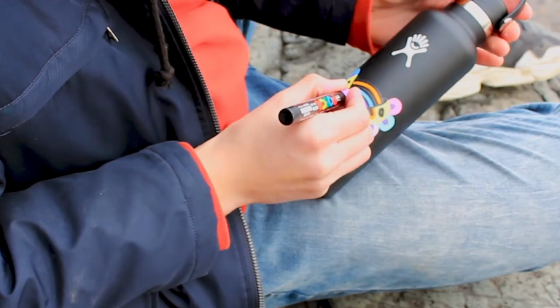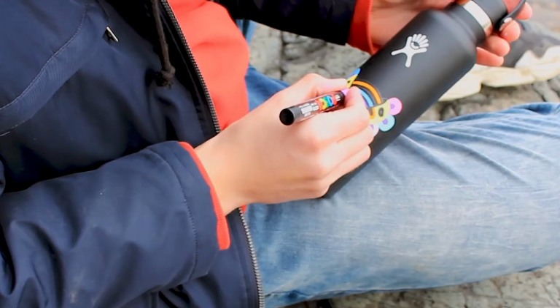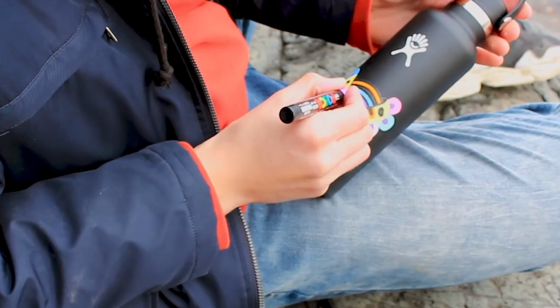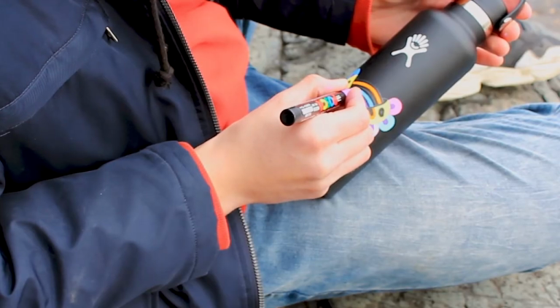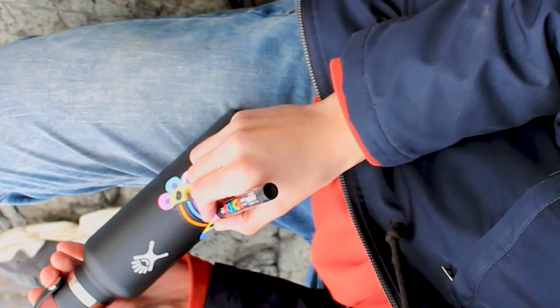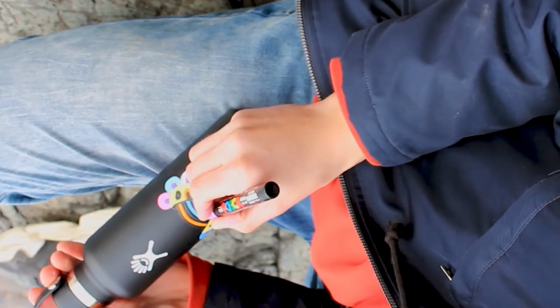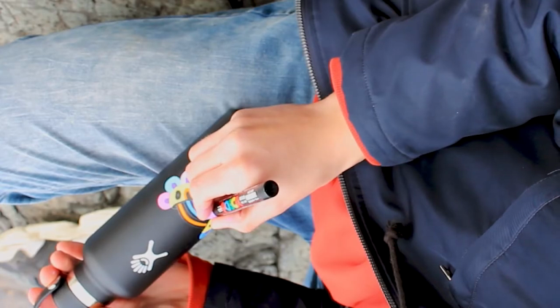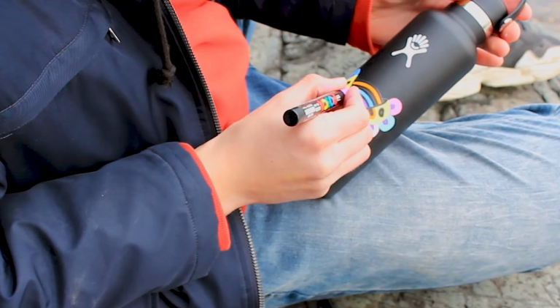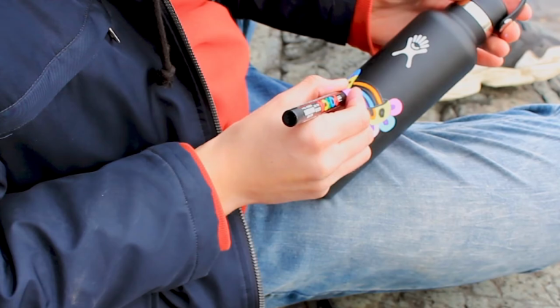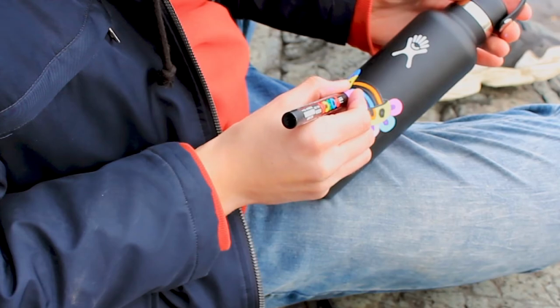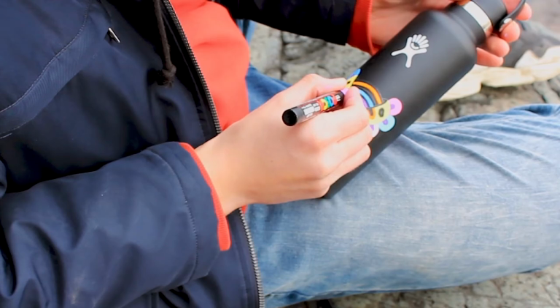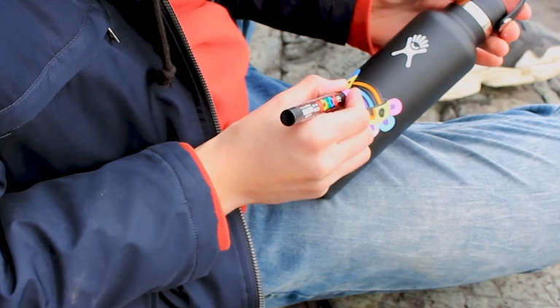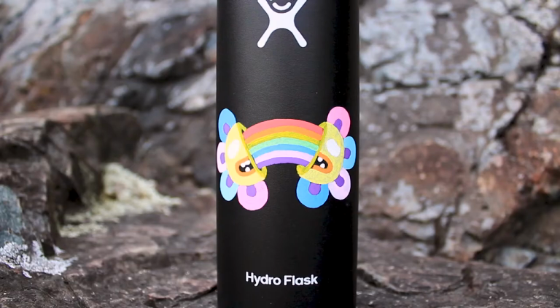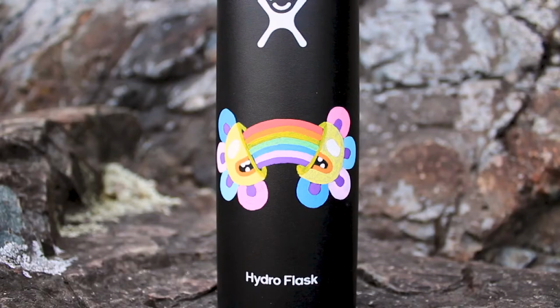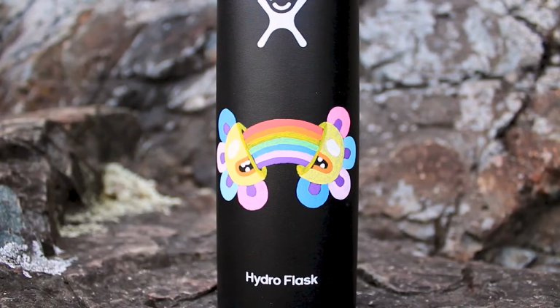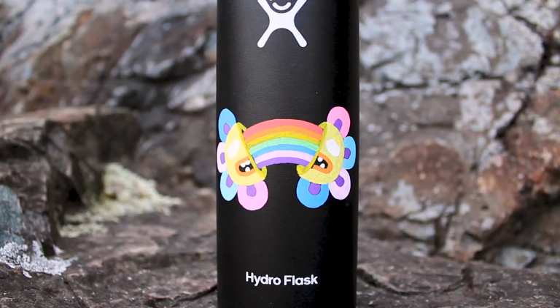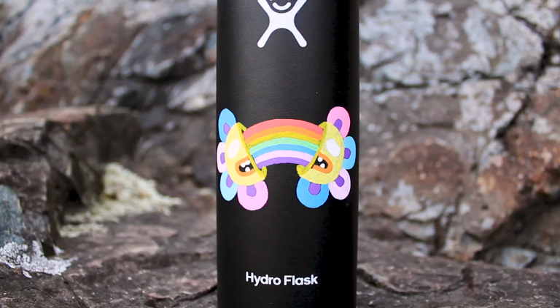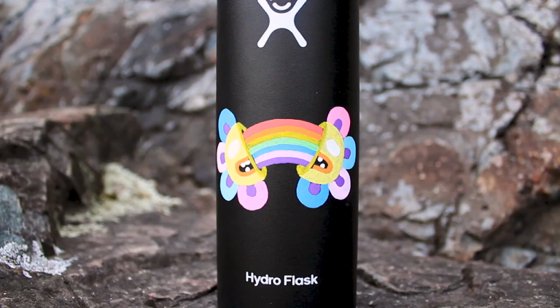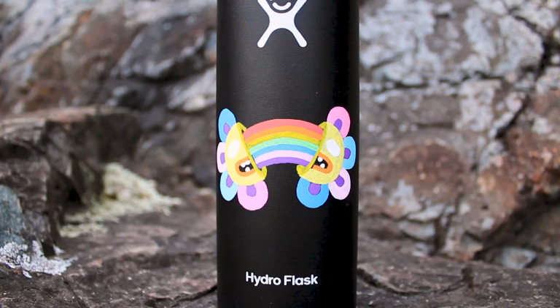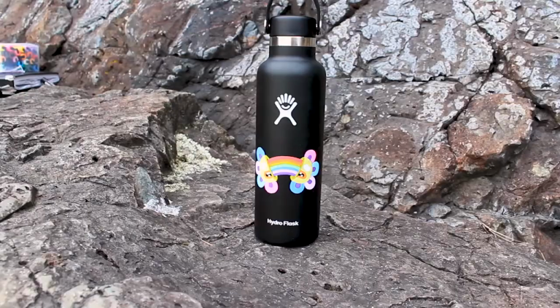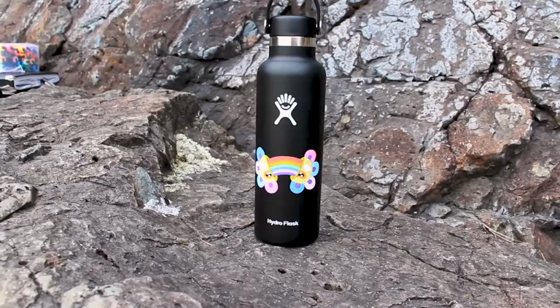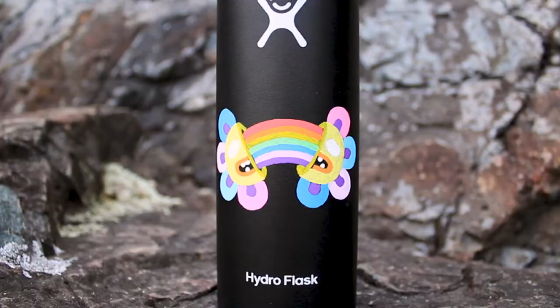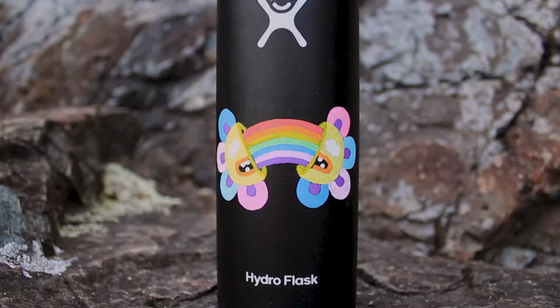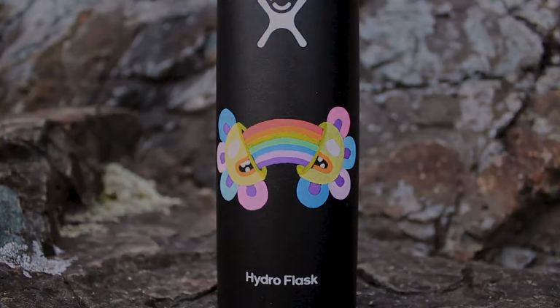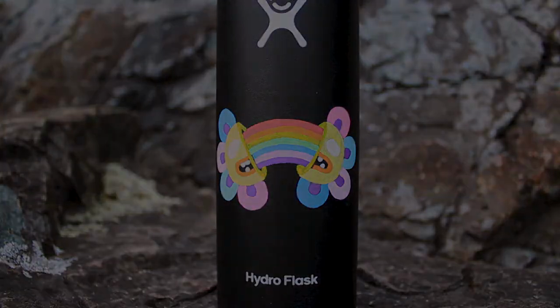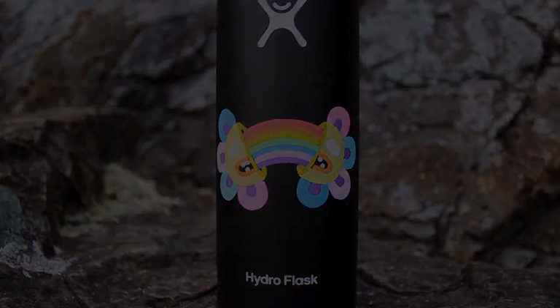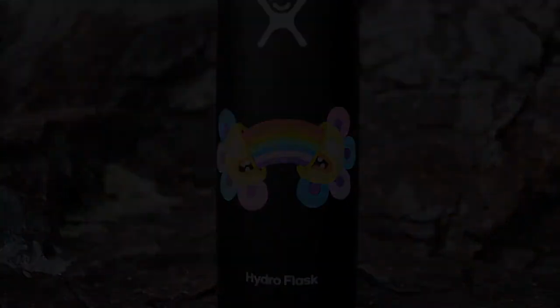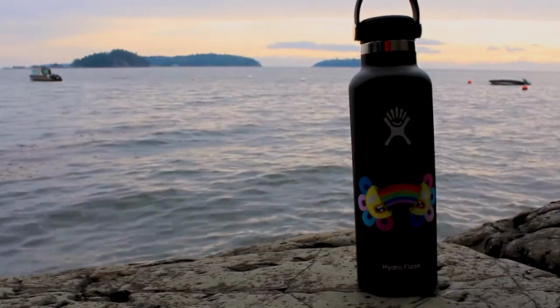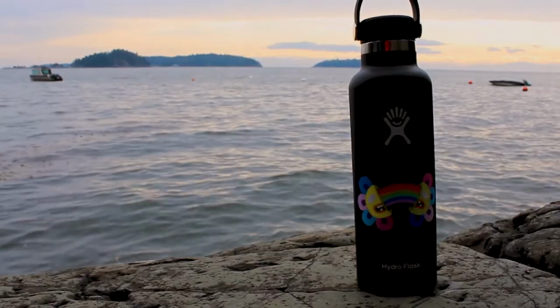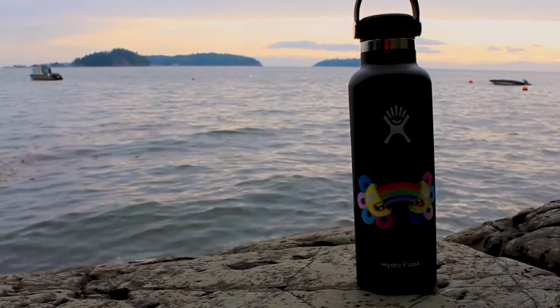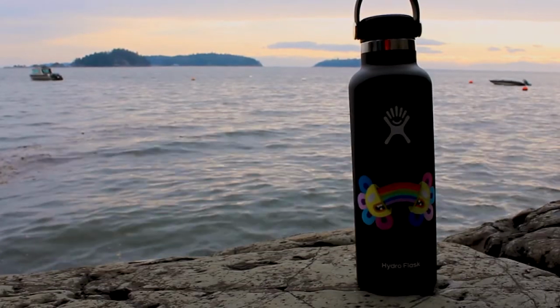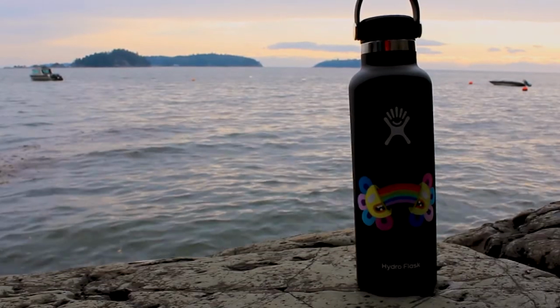This custom Hydro Flask is officially almost done. I'm gonna add the outline lines and I'll catch you for the reveal. Peace.